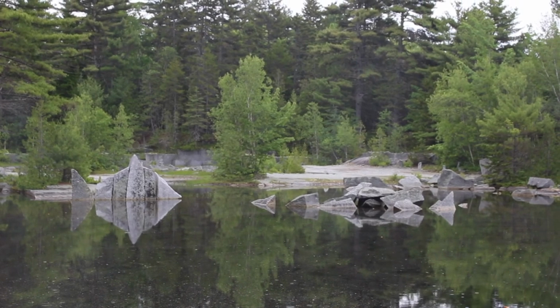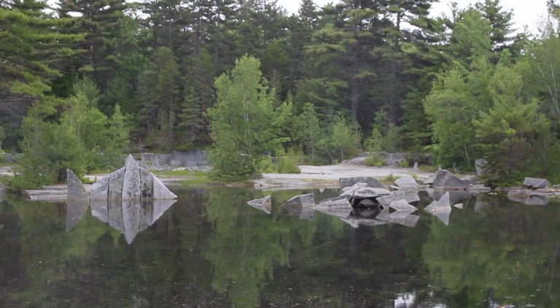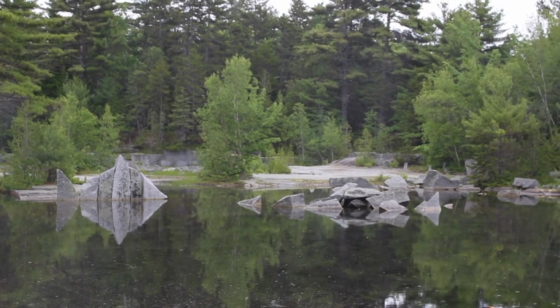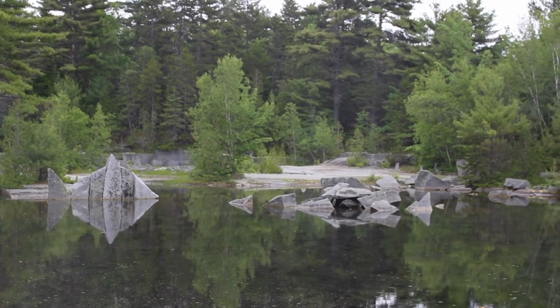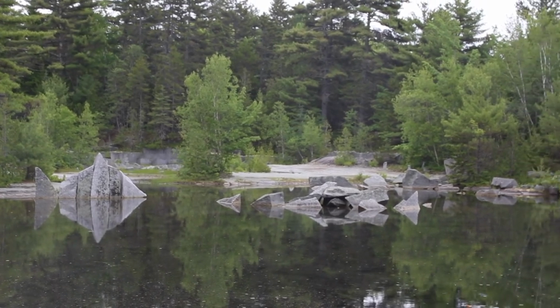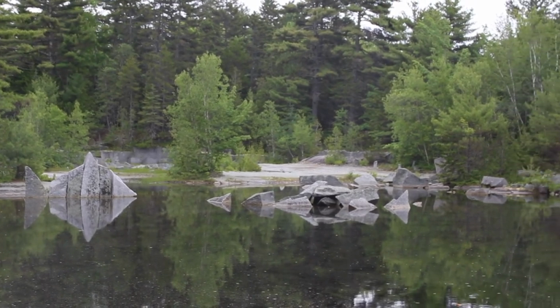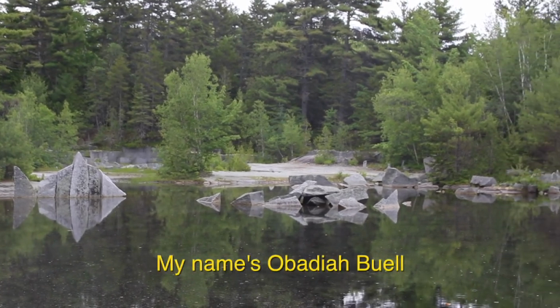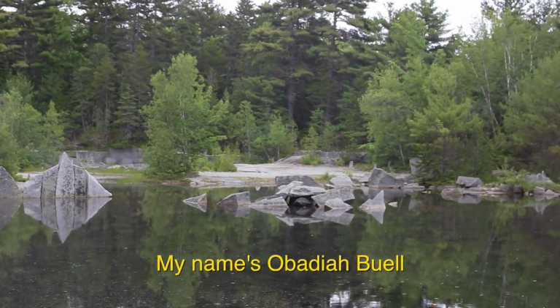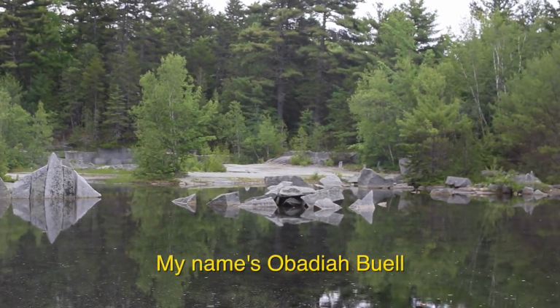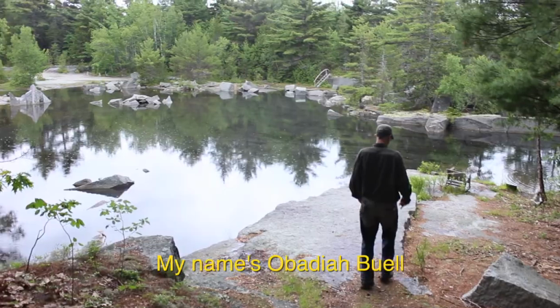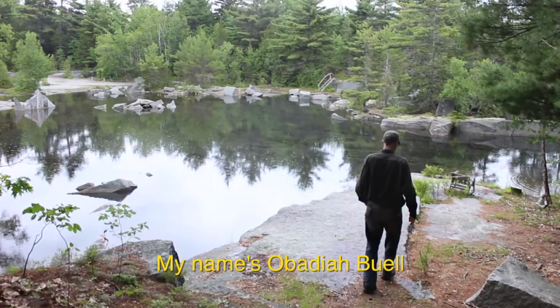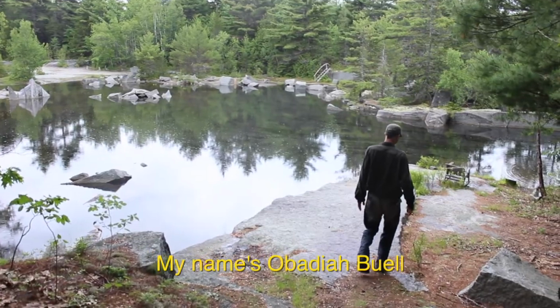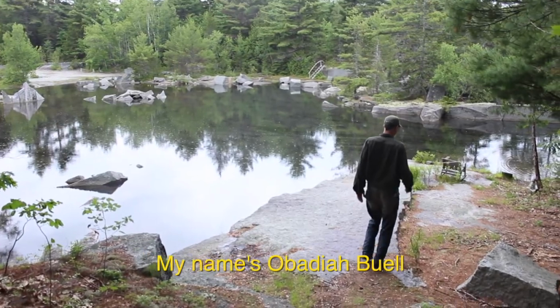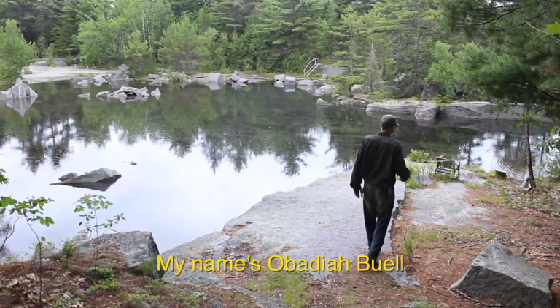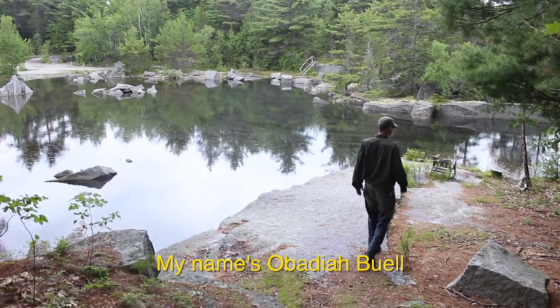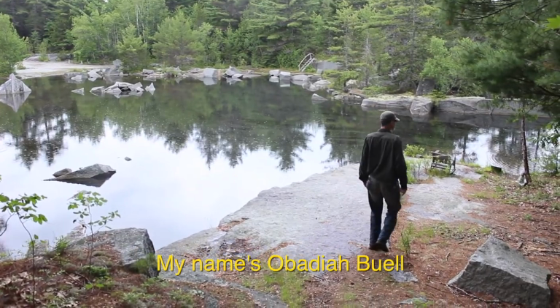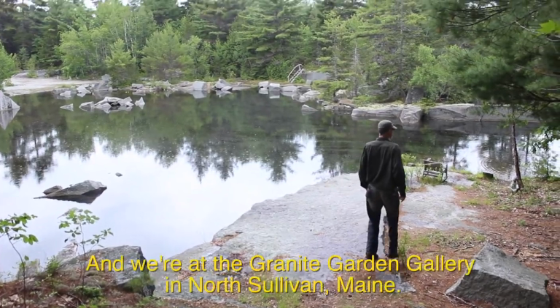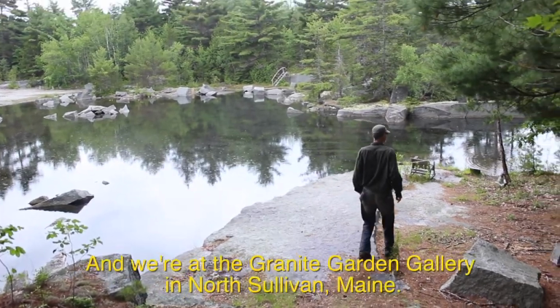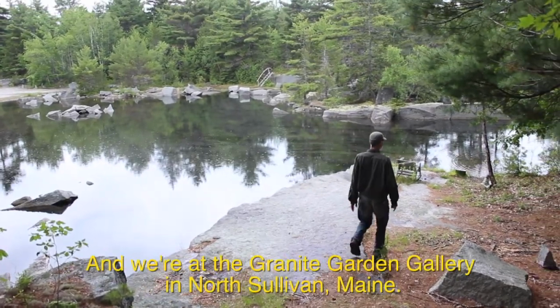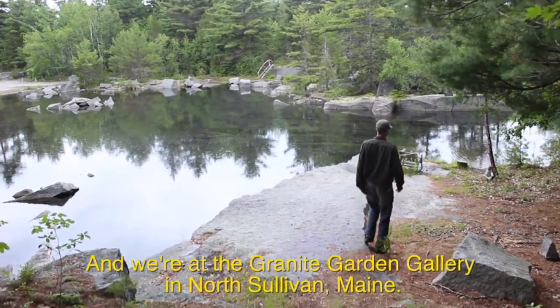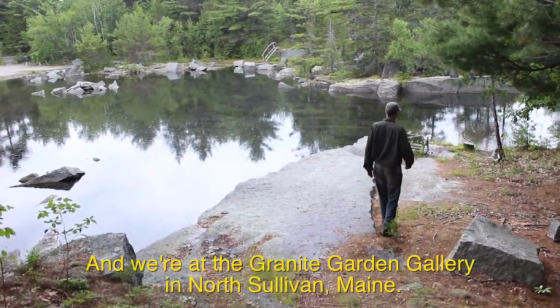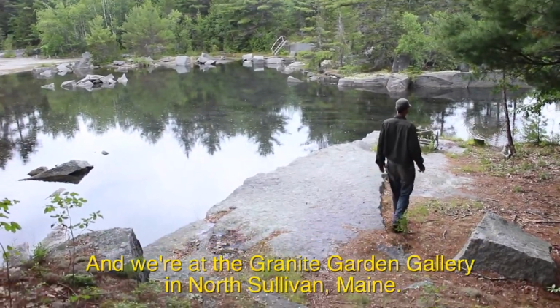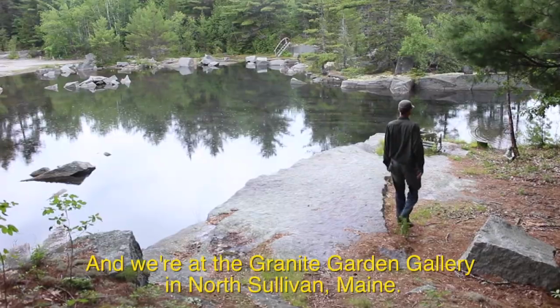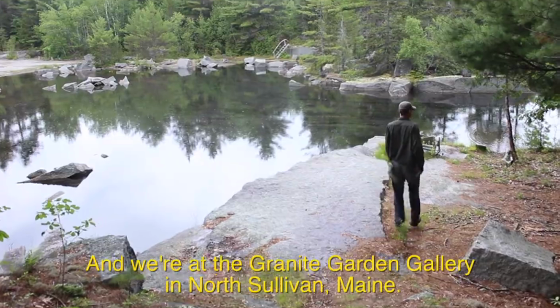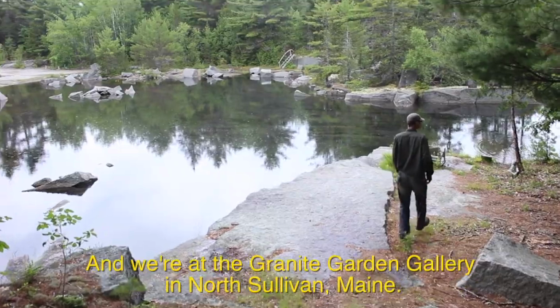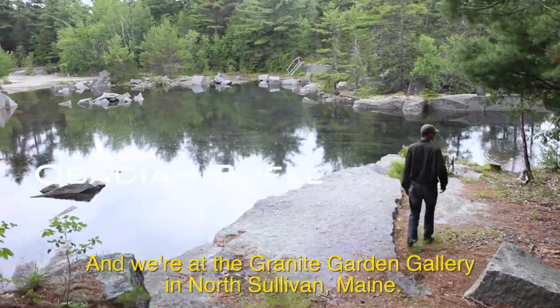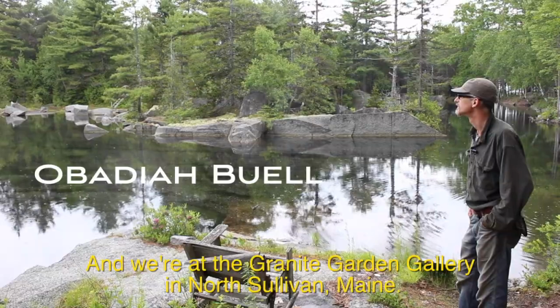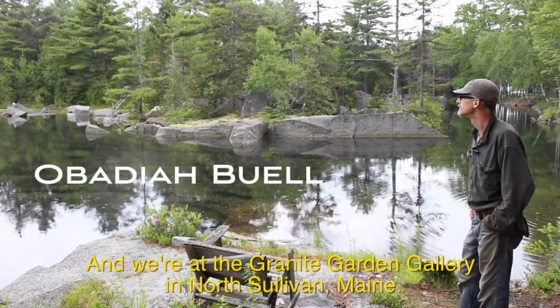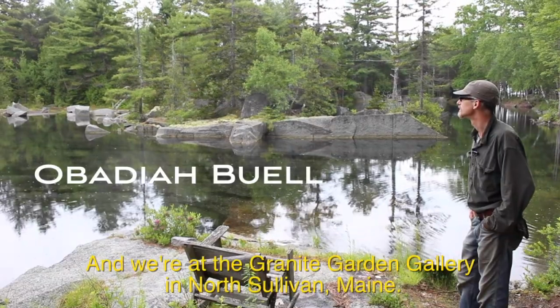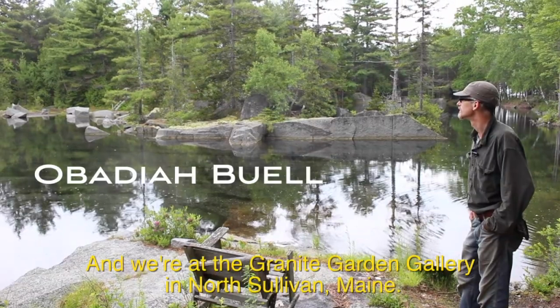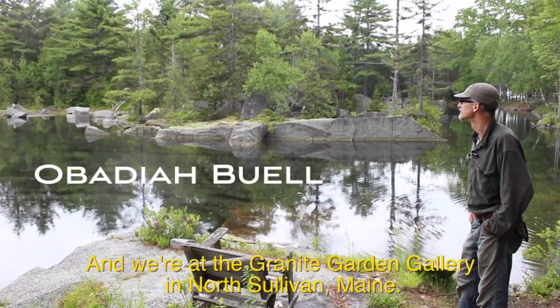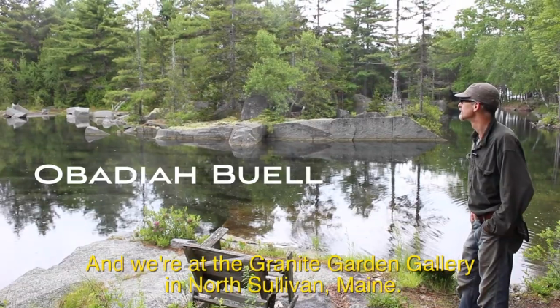My name's Obadiah Buell, and we're at the Granite Garden Gallery in North Sullivan, Maine.